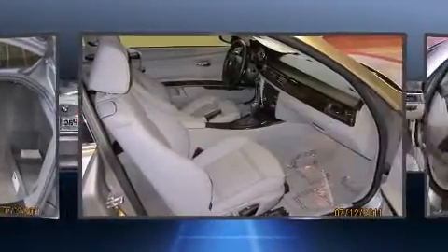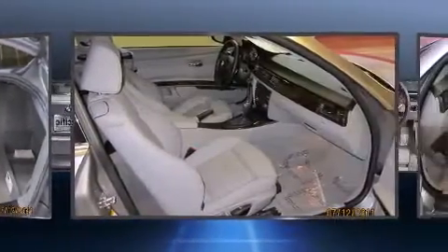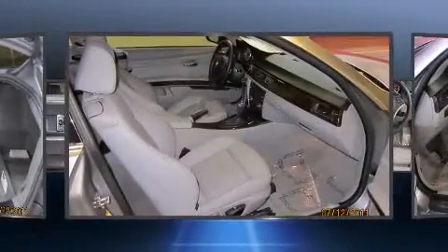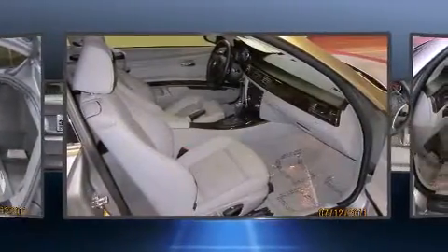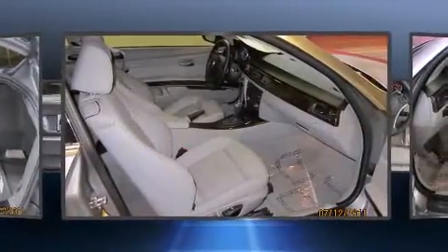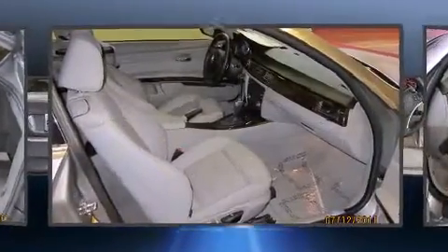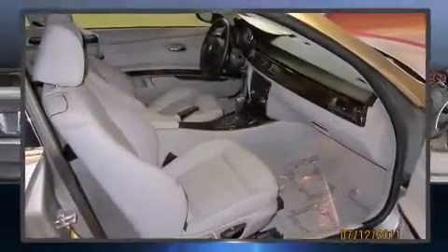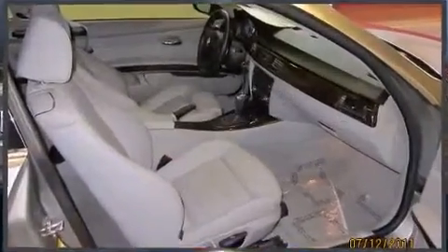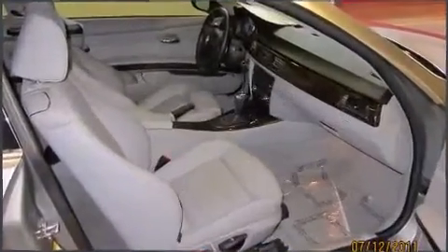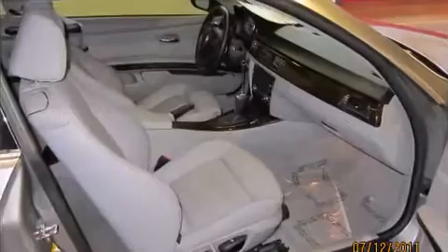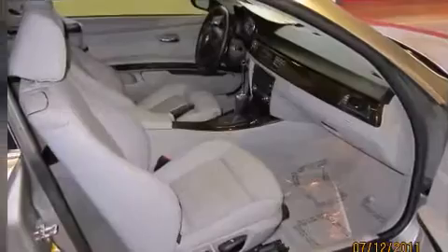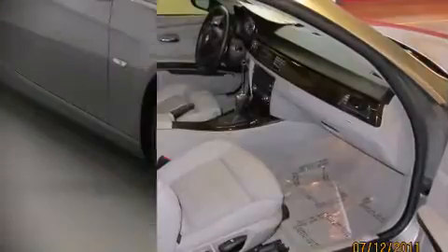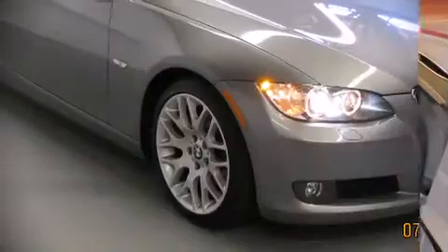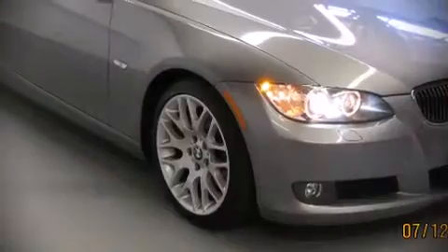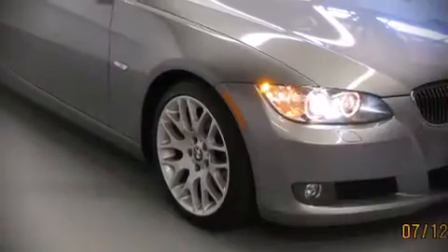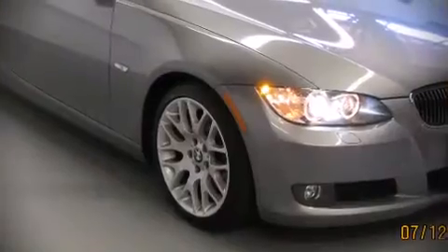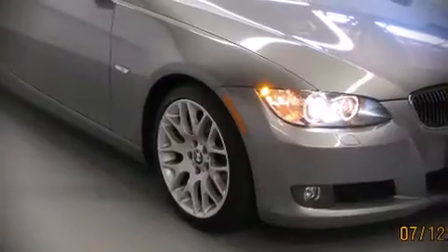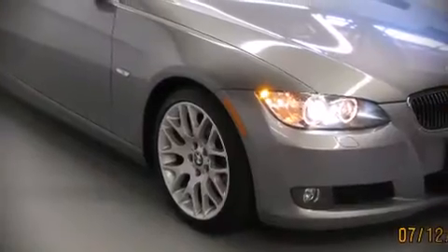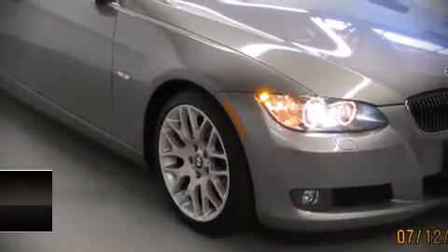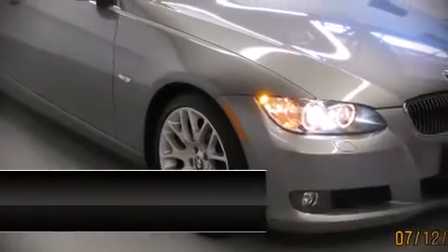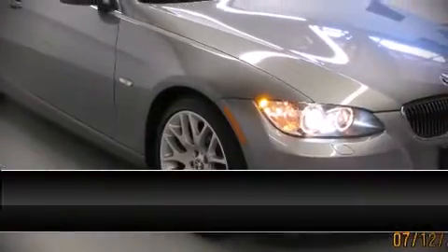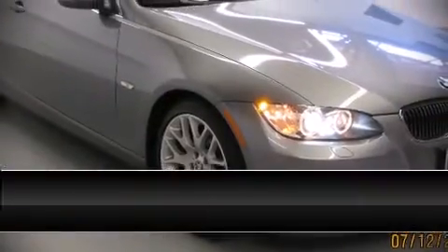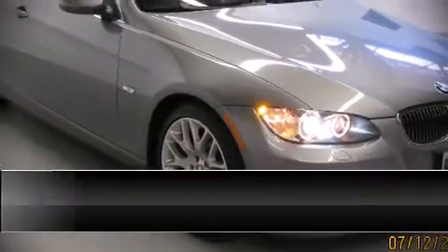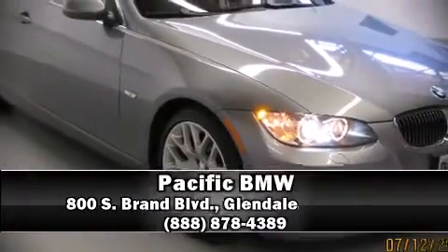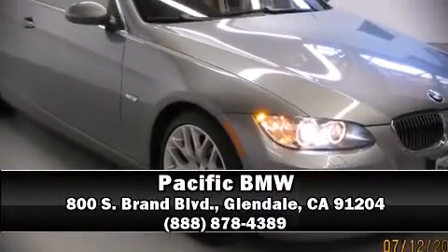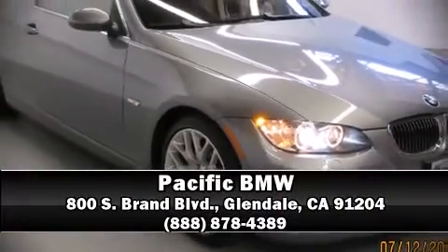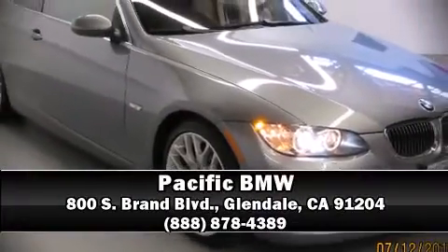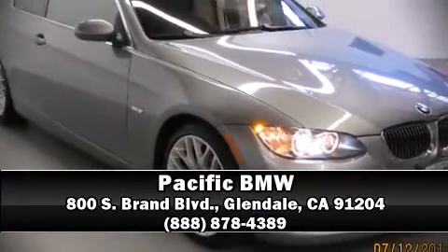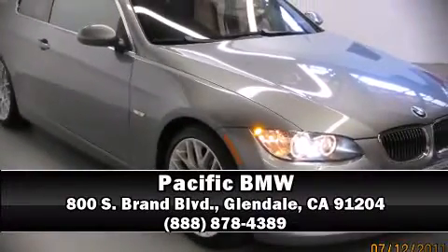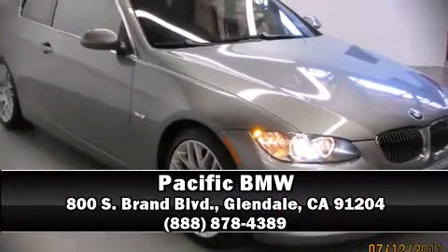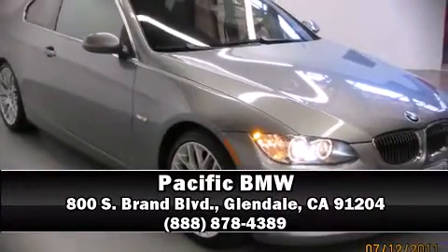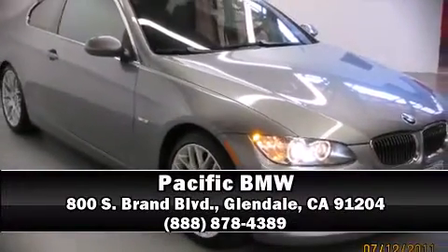Our sales representatives are knowledgeable and professional, and we are here to help you.